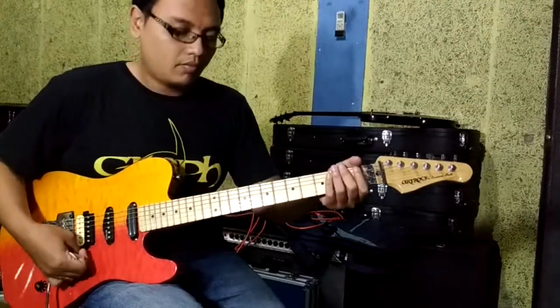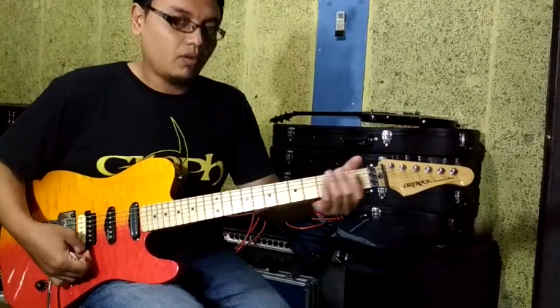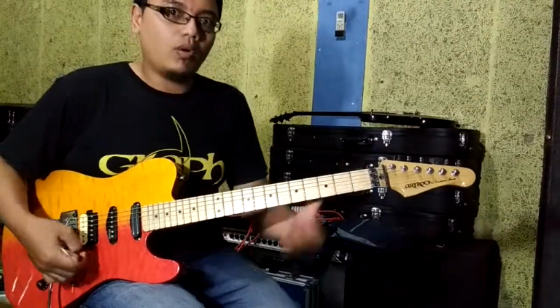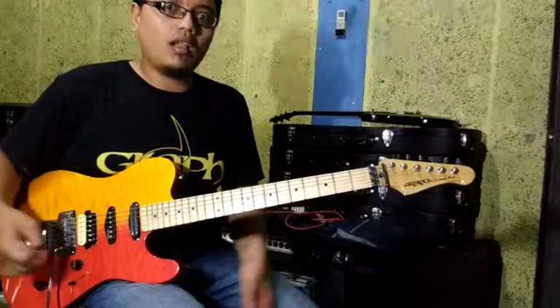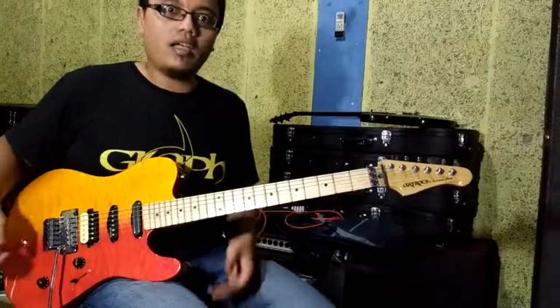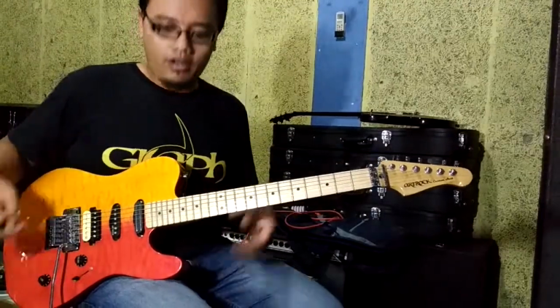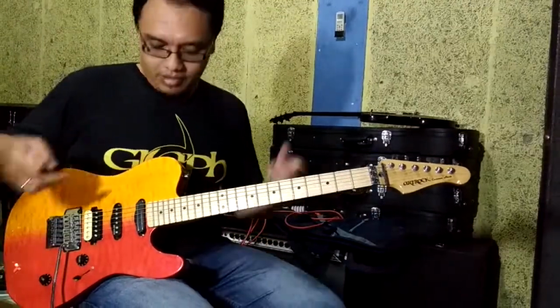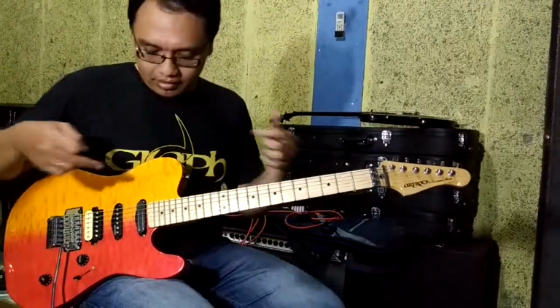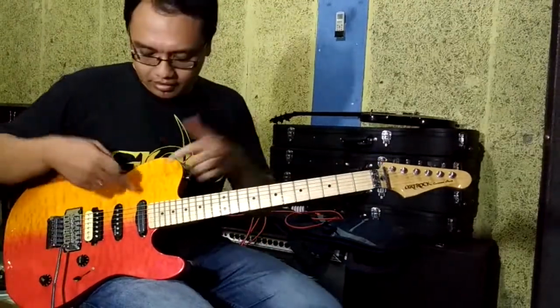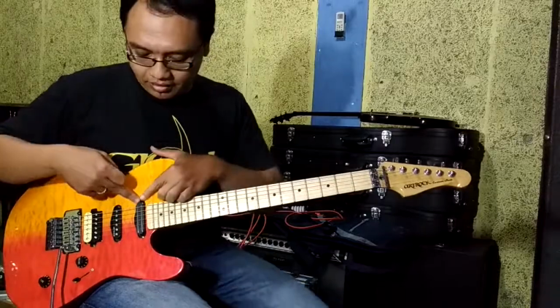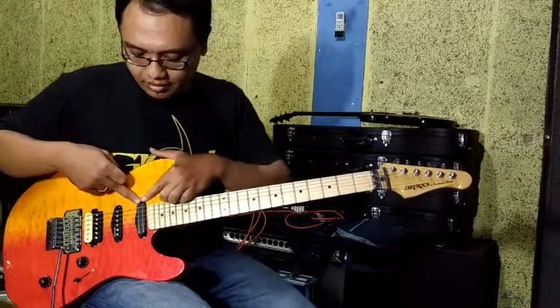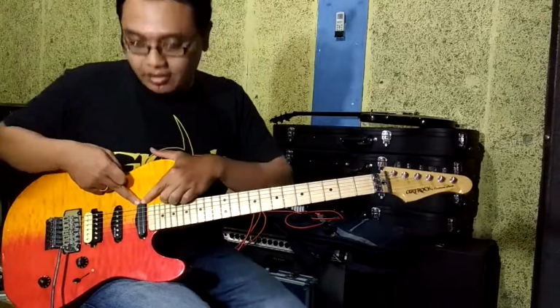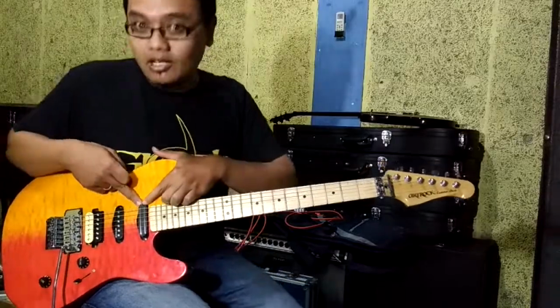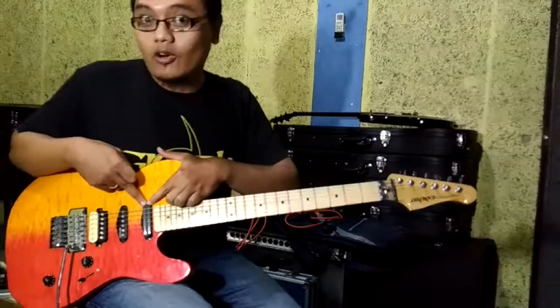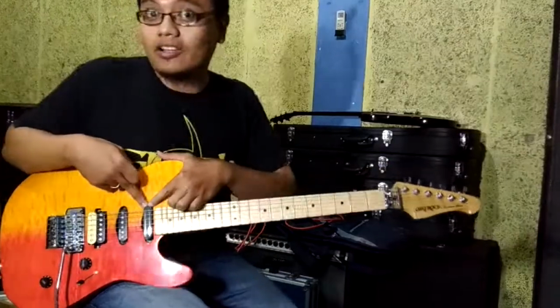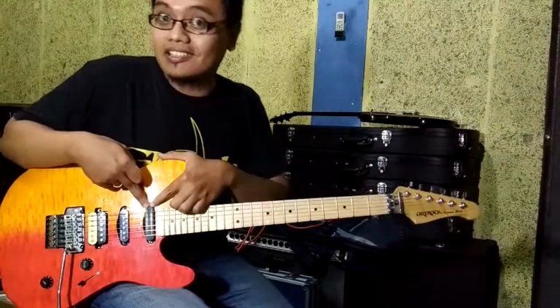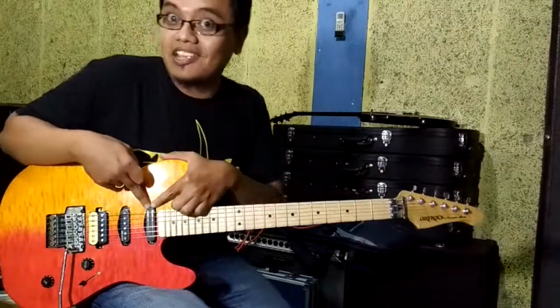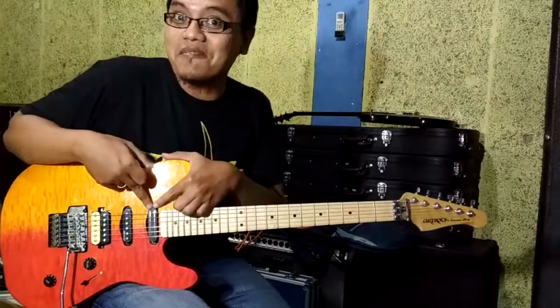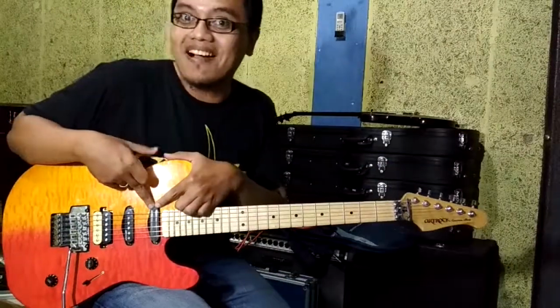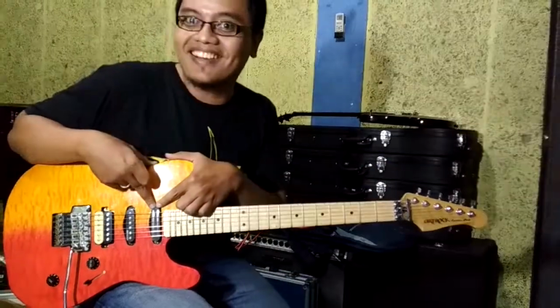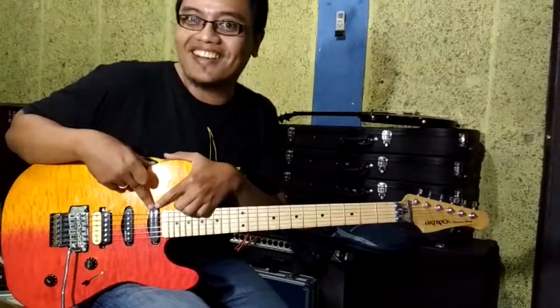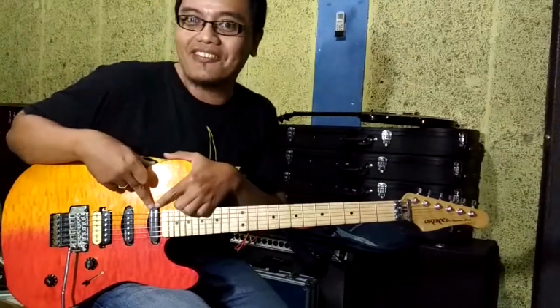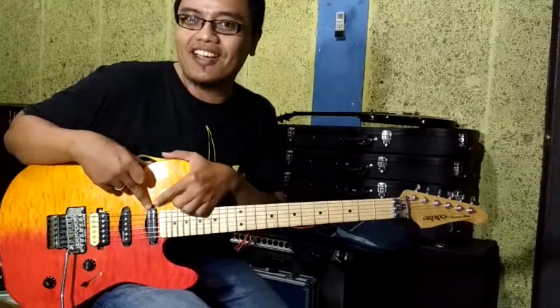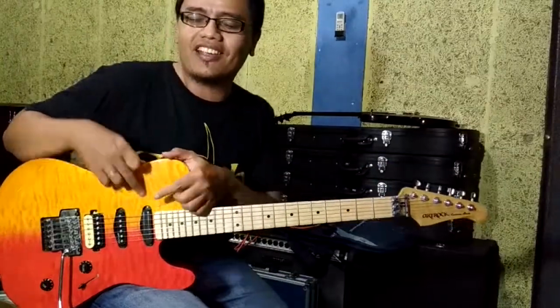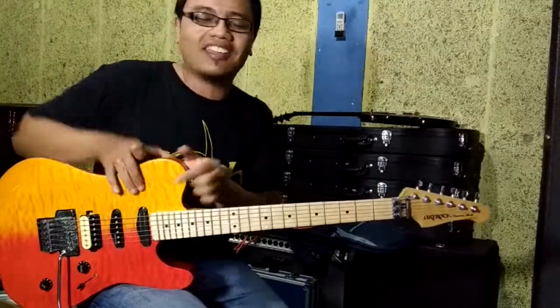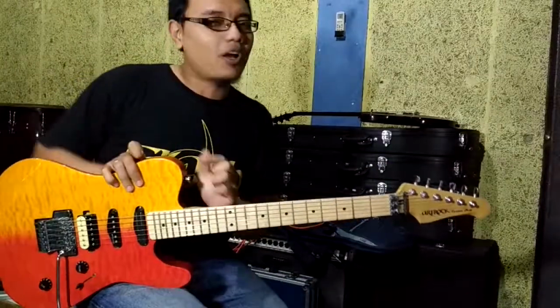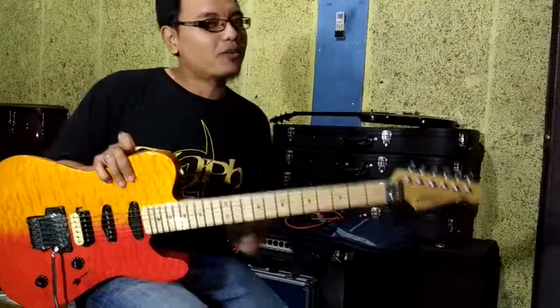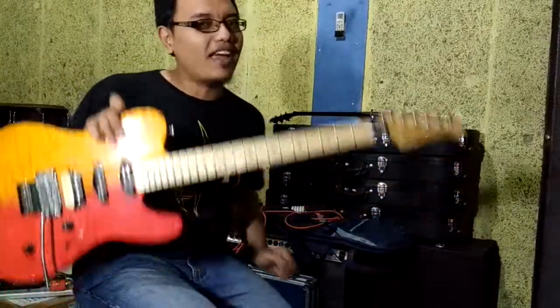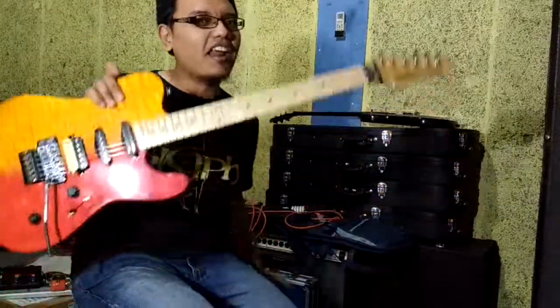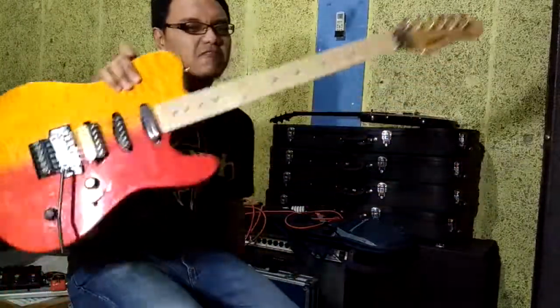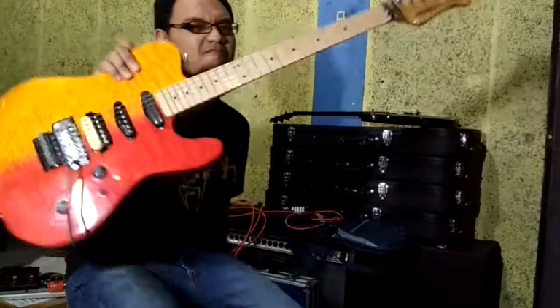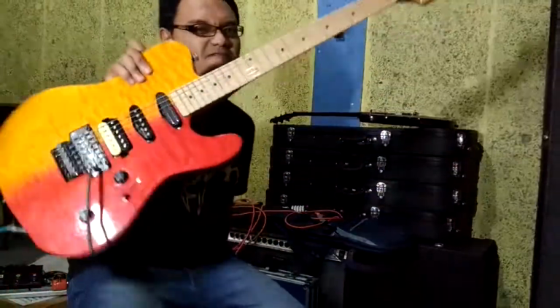Well, I don't think this is single coil — this is humbucker anyway.